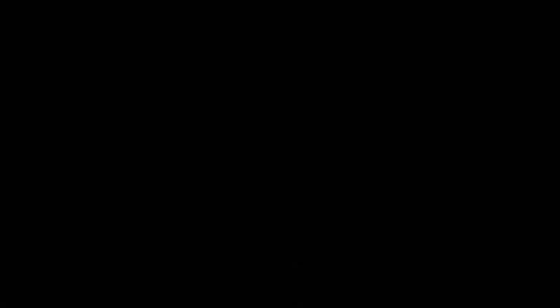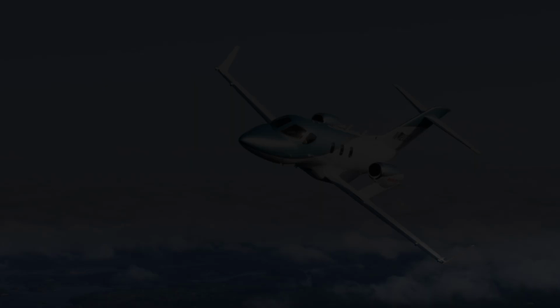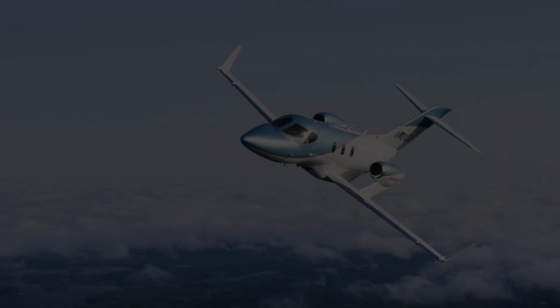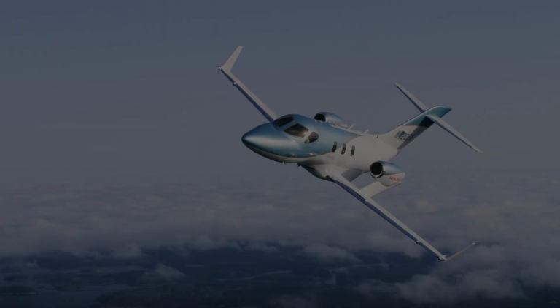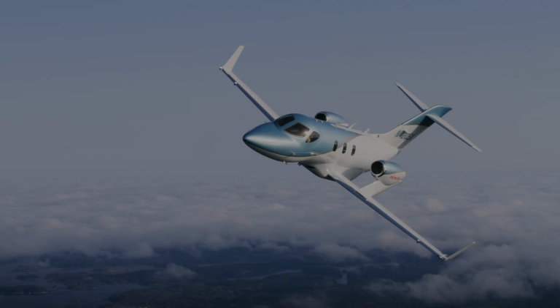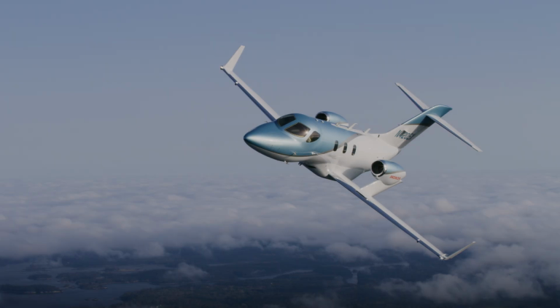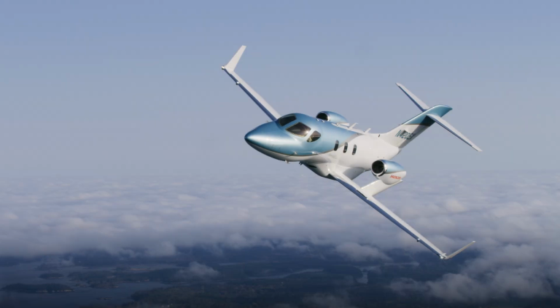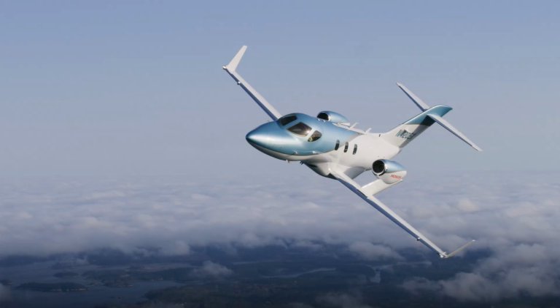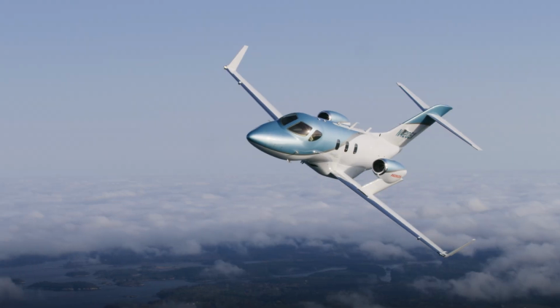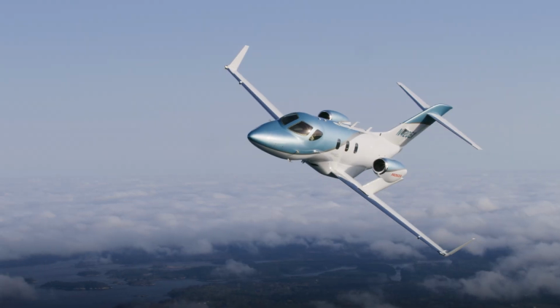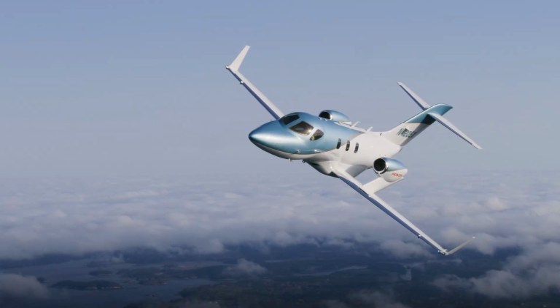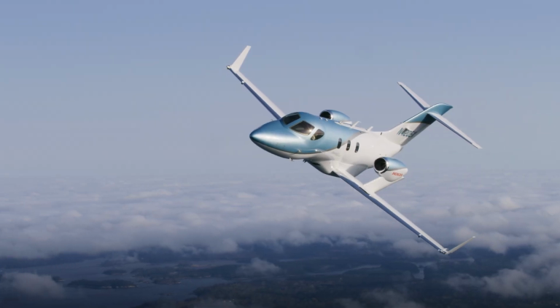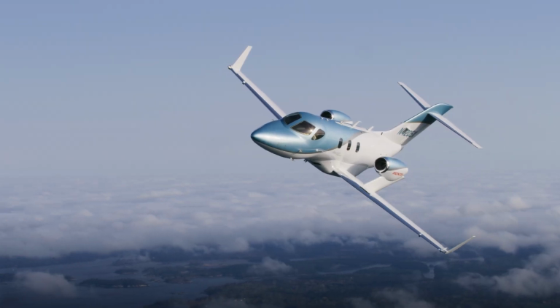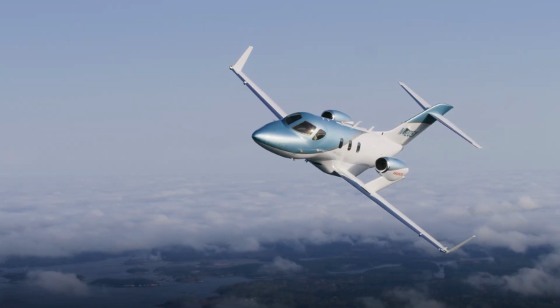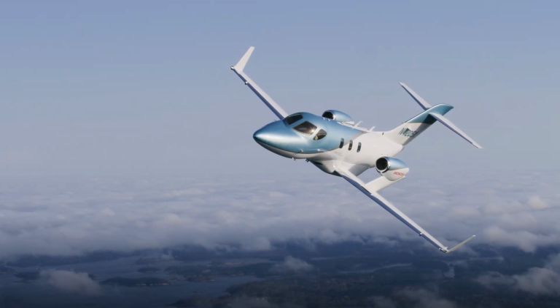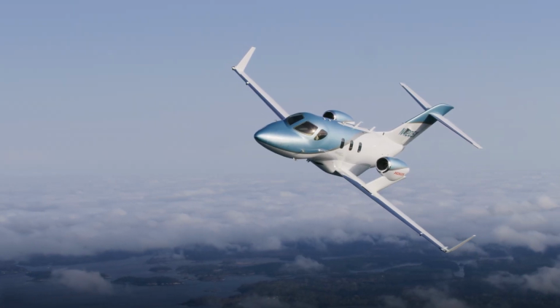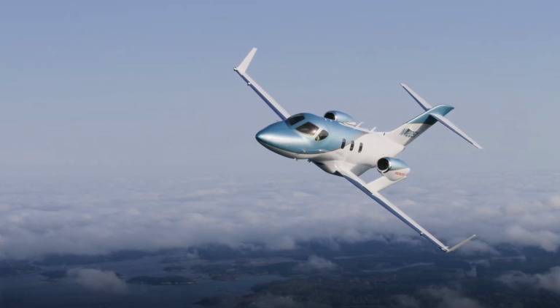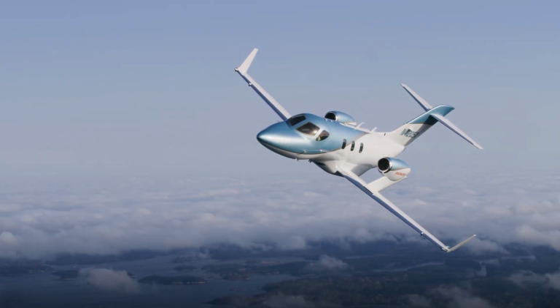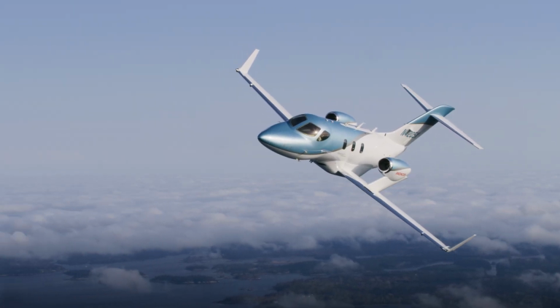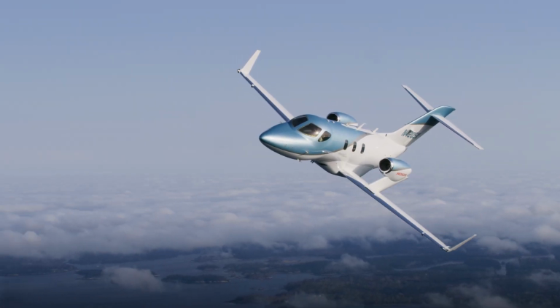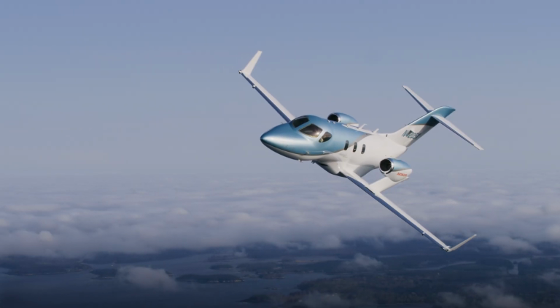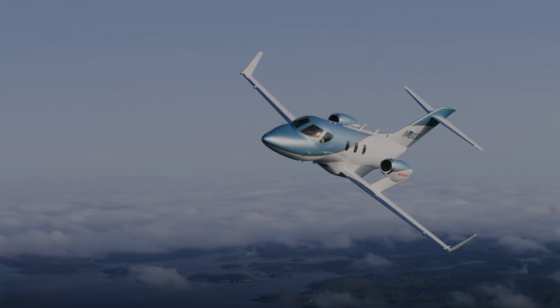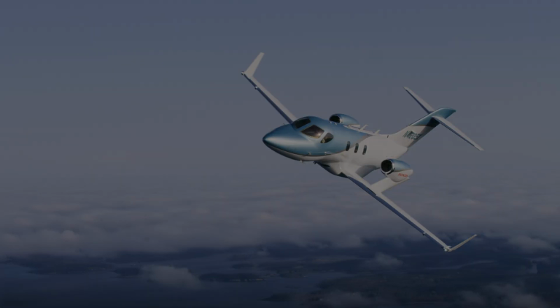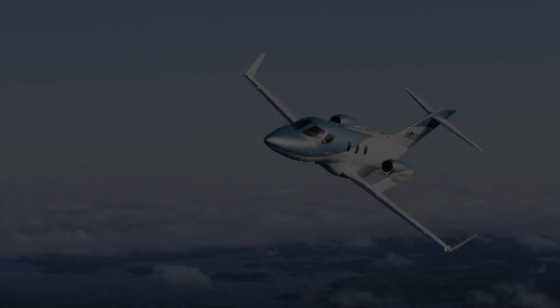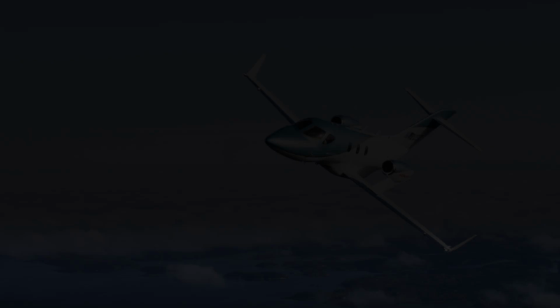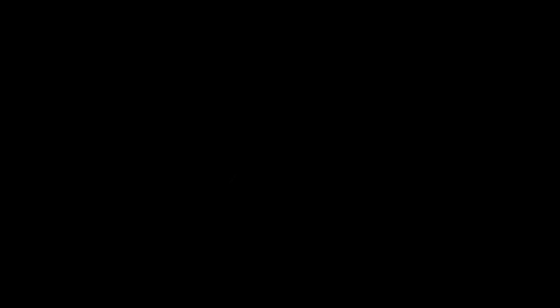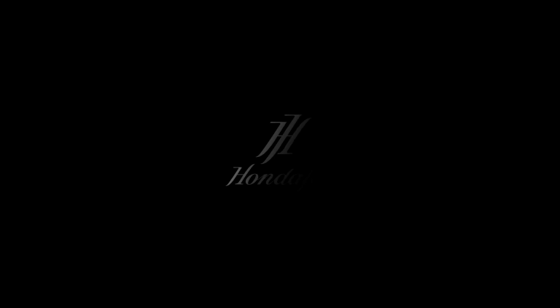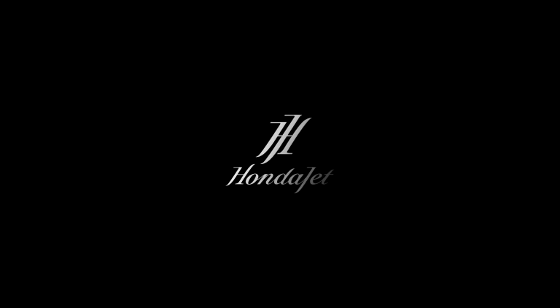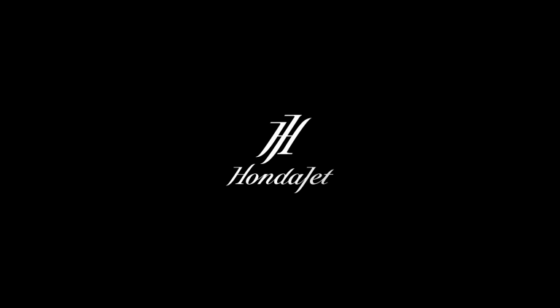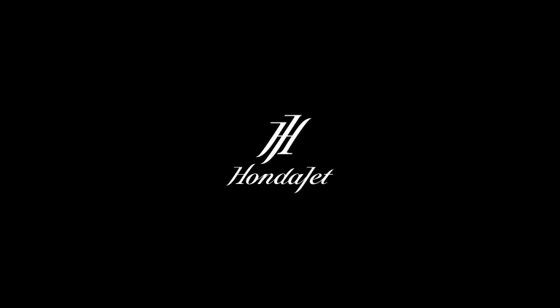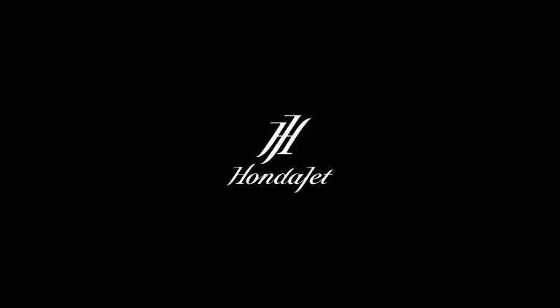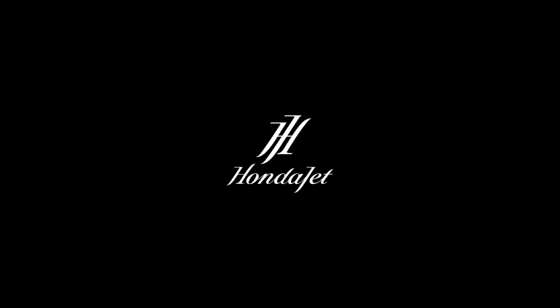Honda Aircraft Company and the HondaJet Elite 2 — safety redefined.